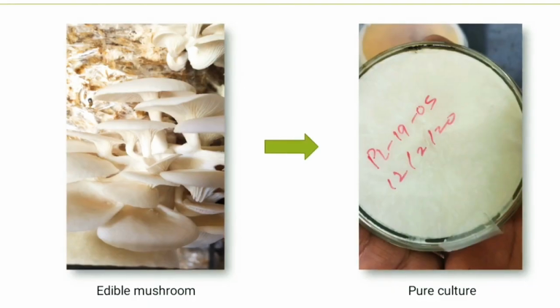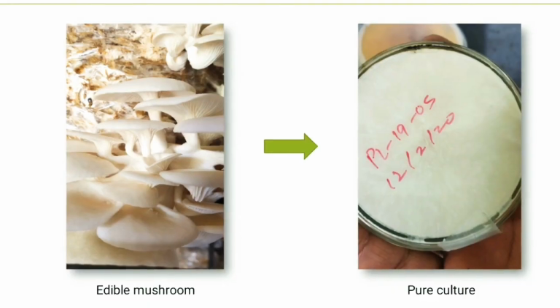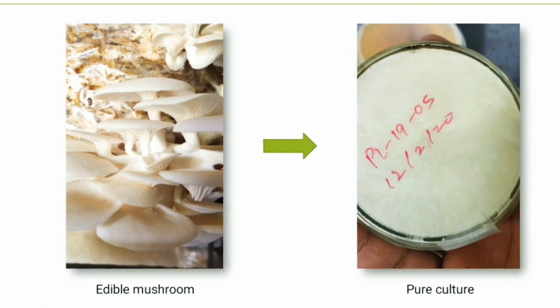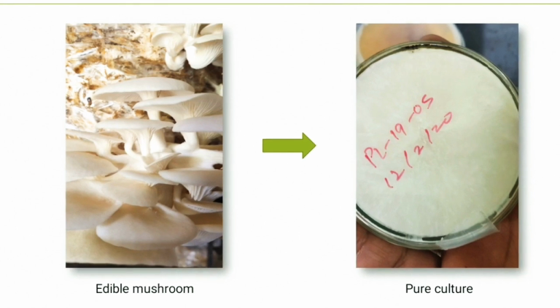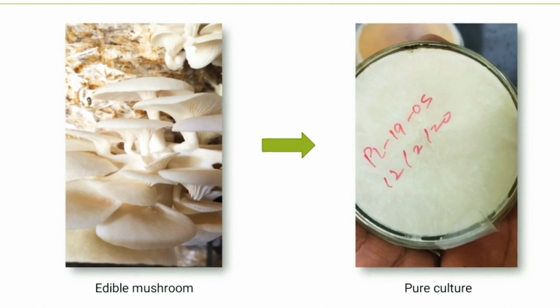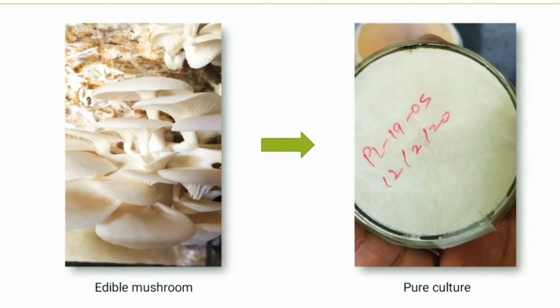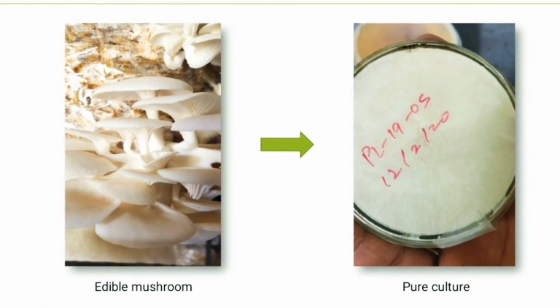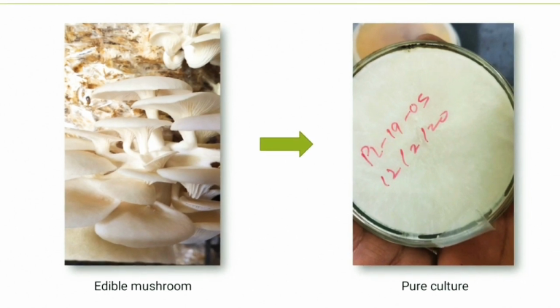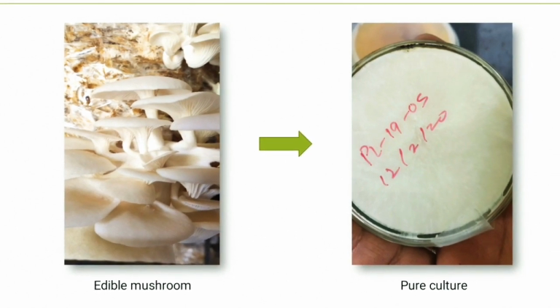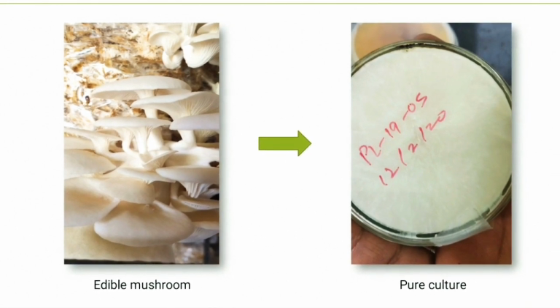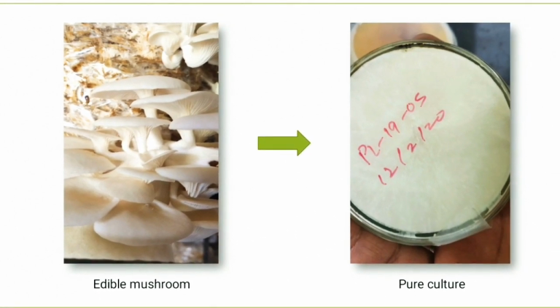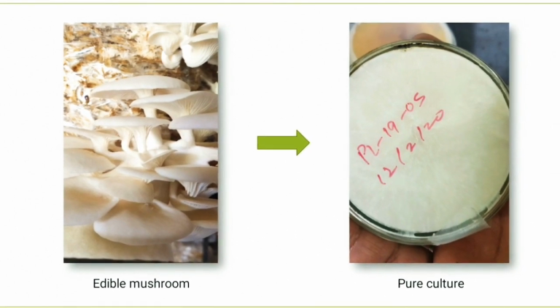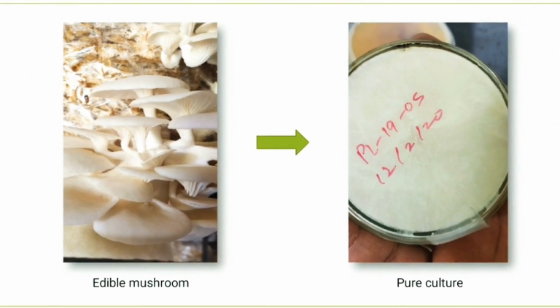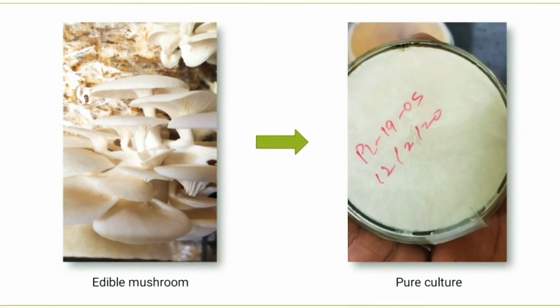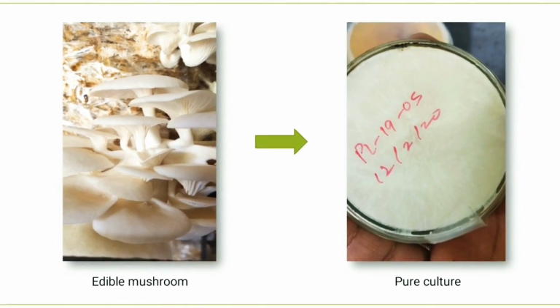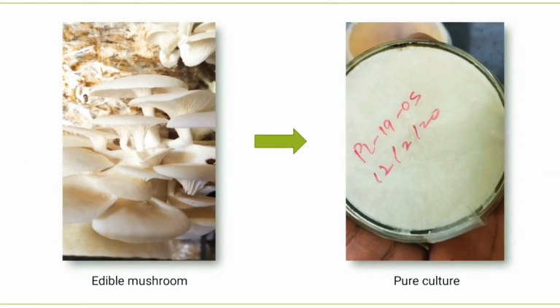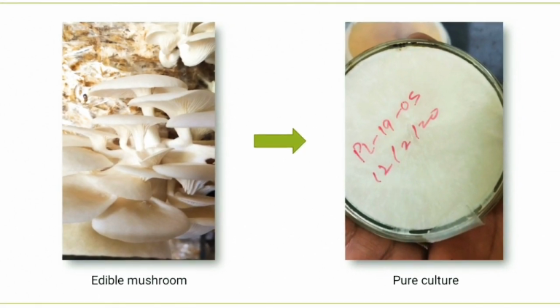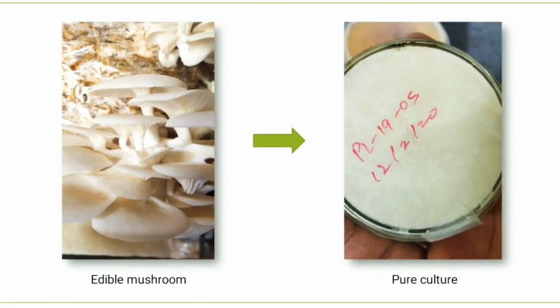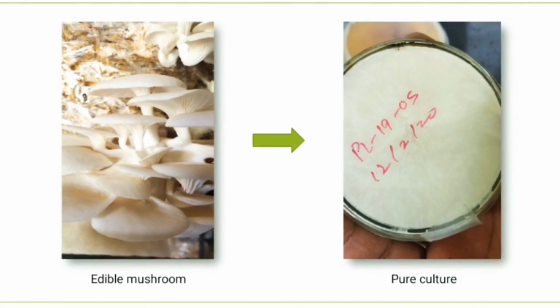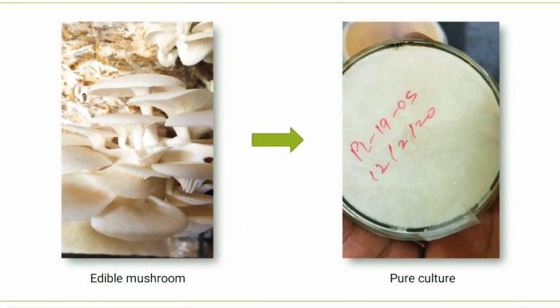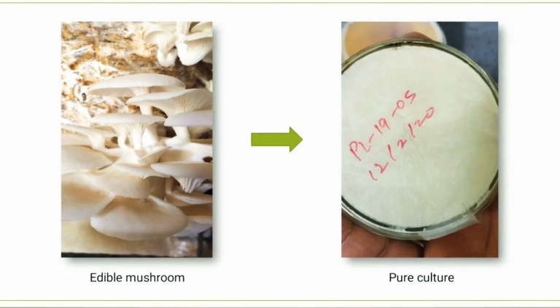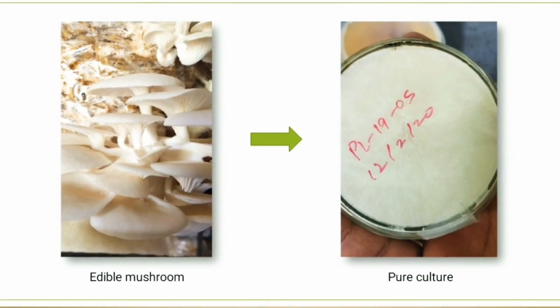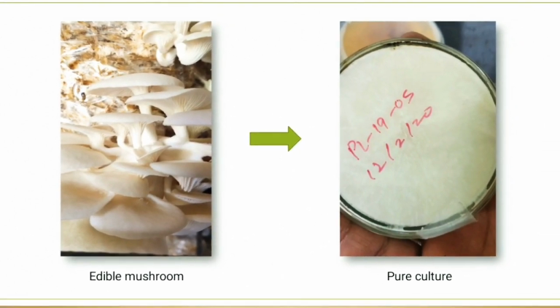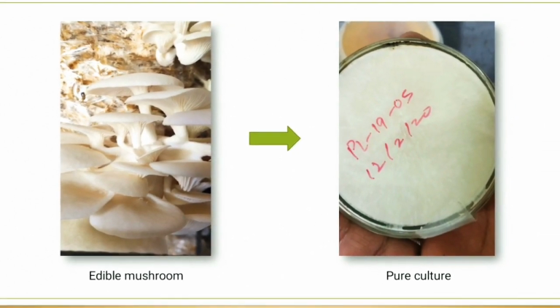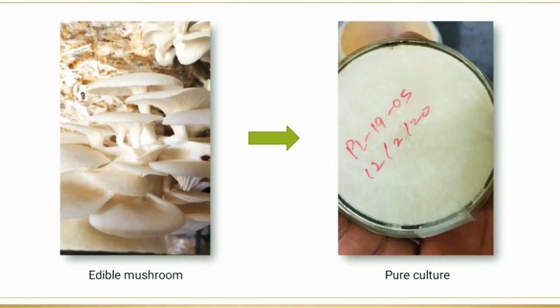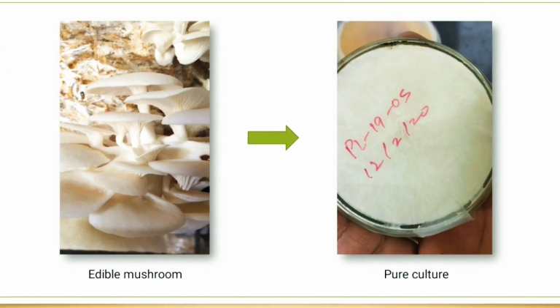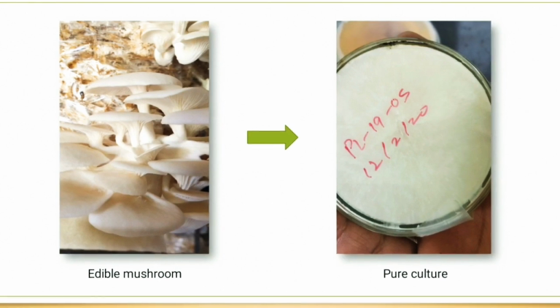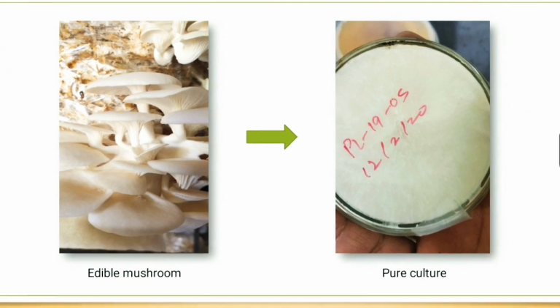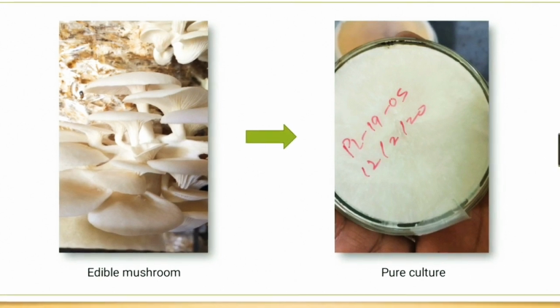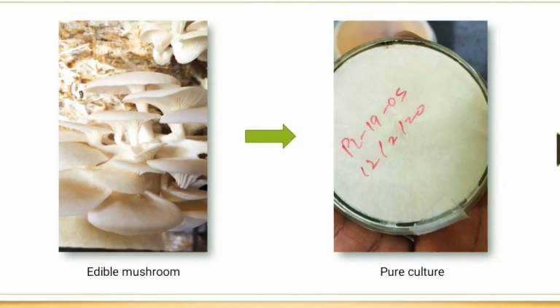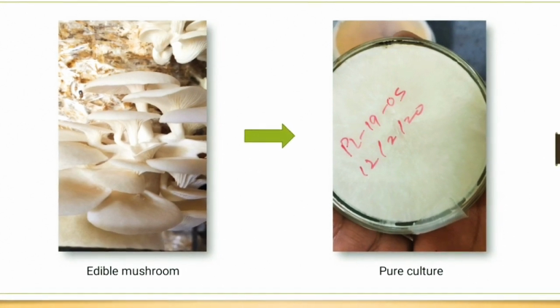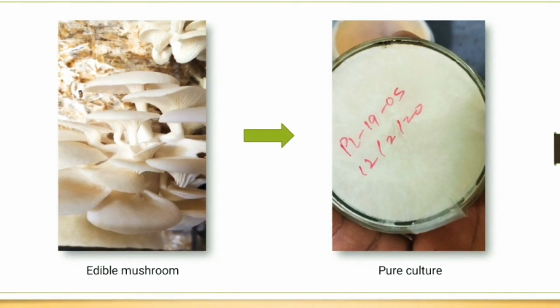In a nutshell, mushroom tissue culture is all about how to make pure culture from the edible mushroom.